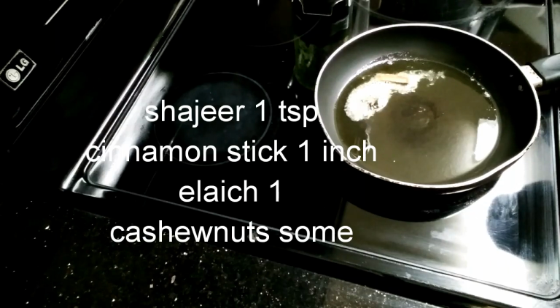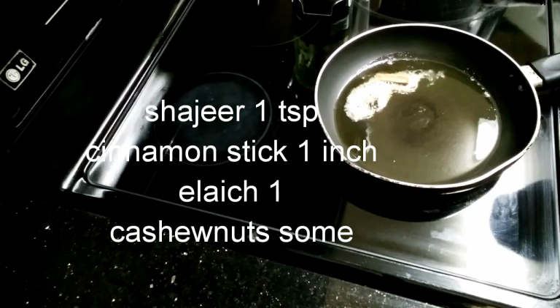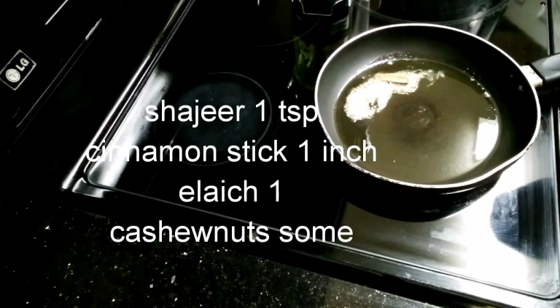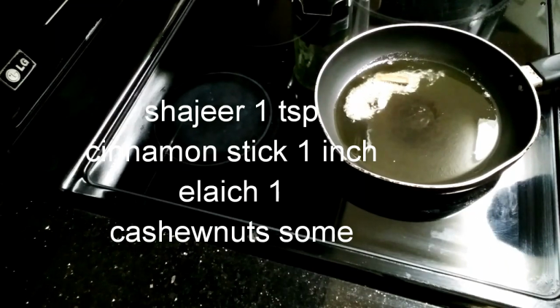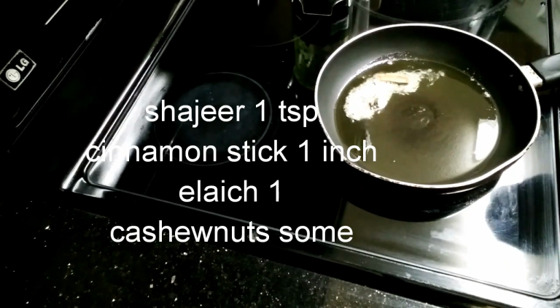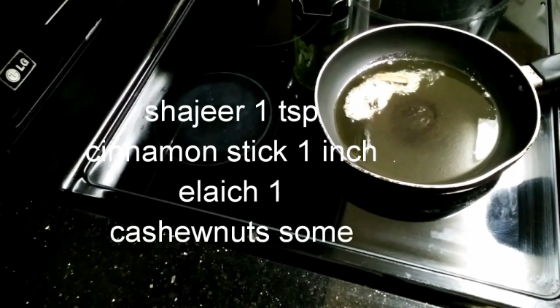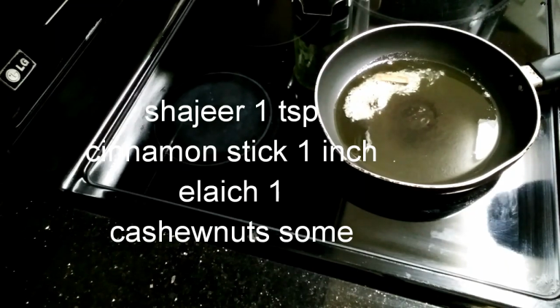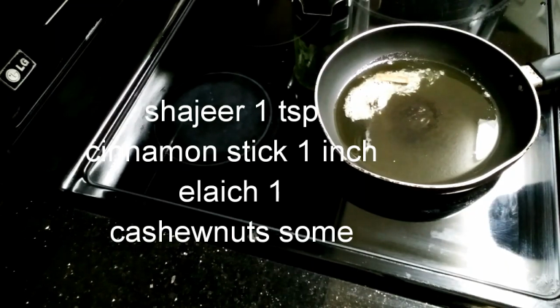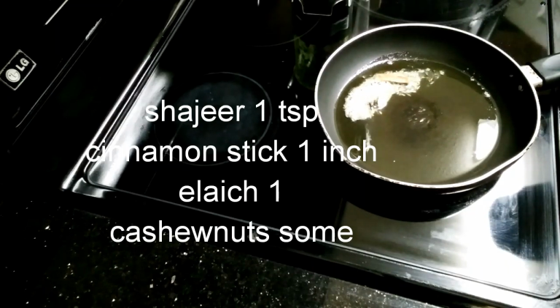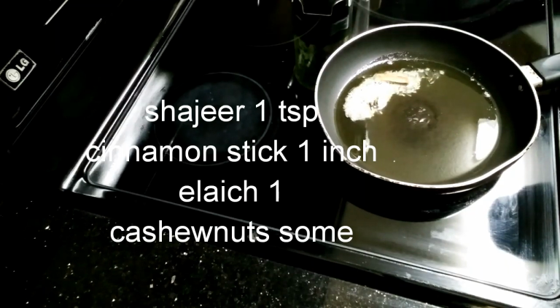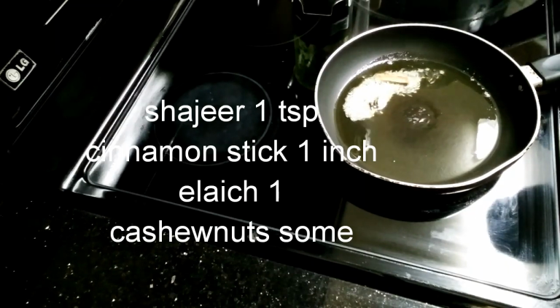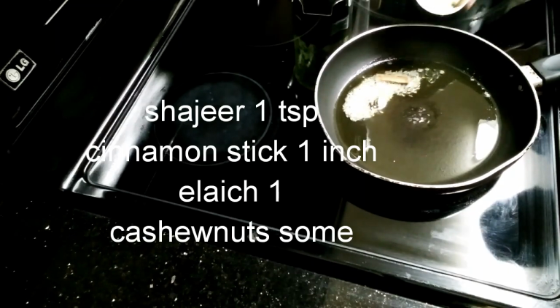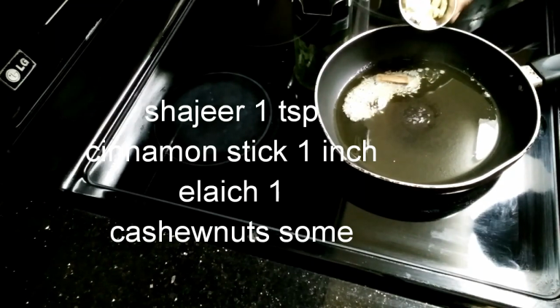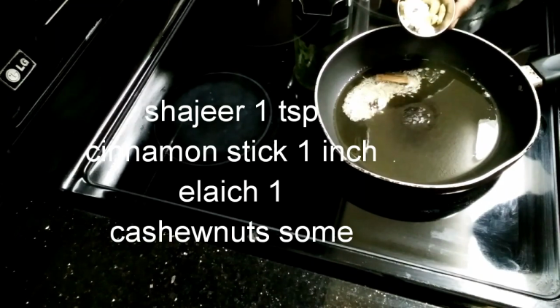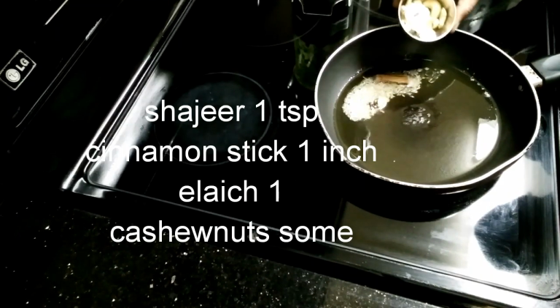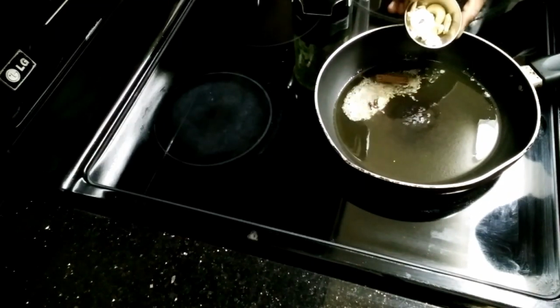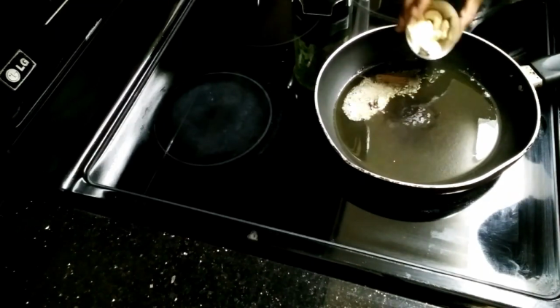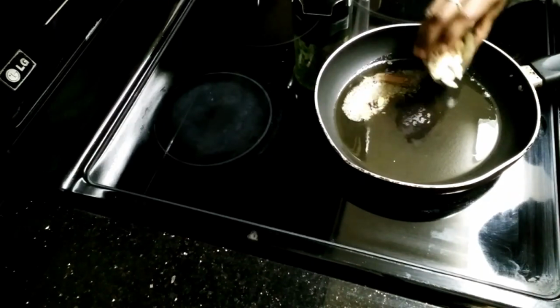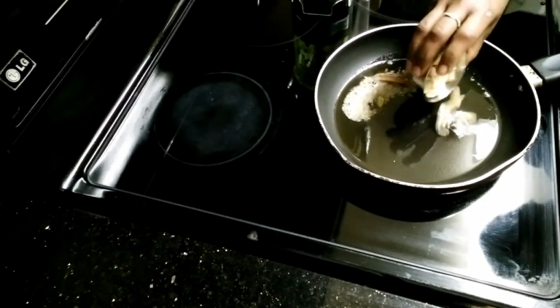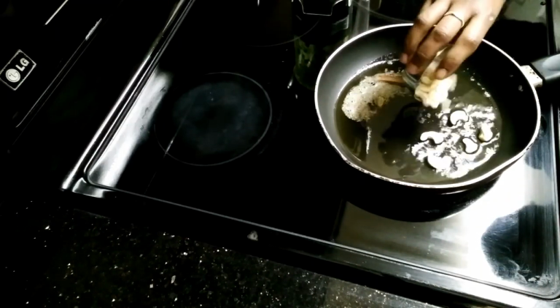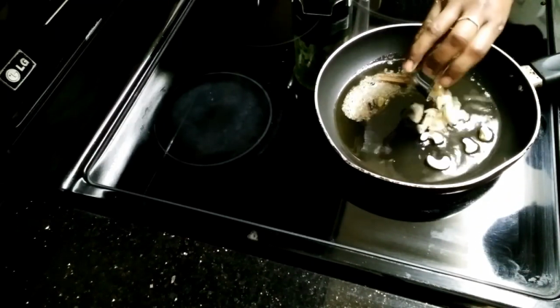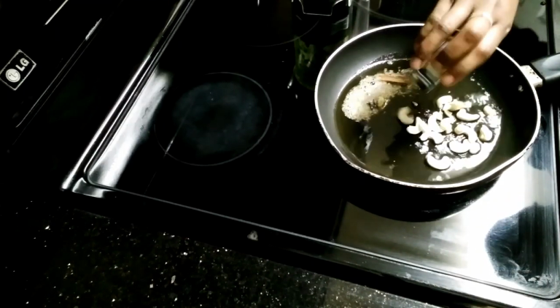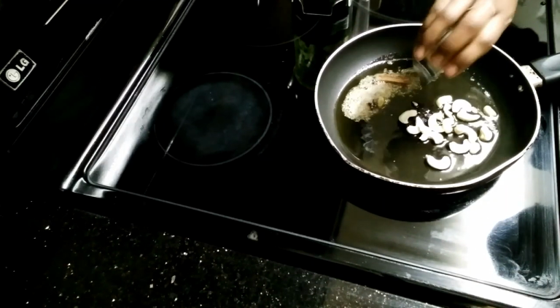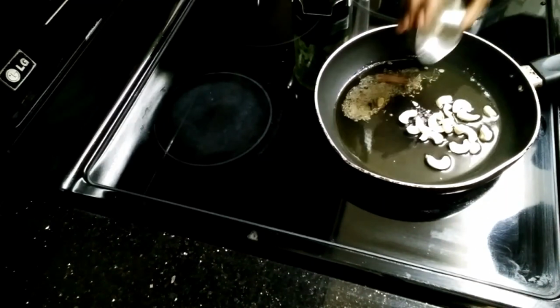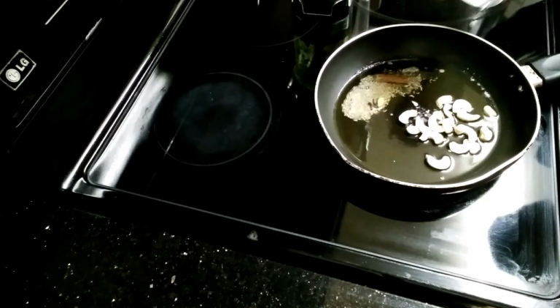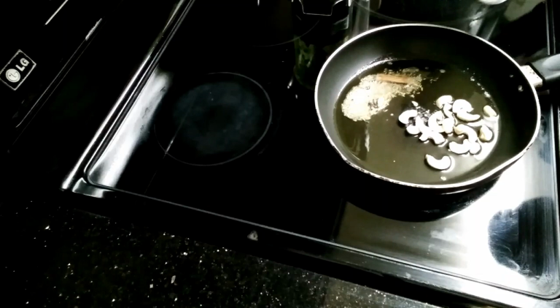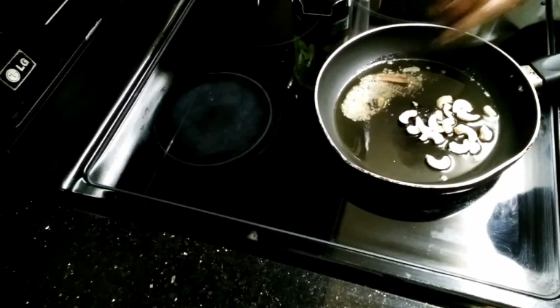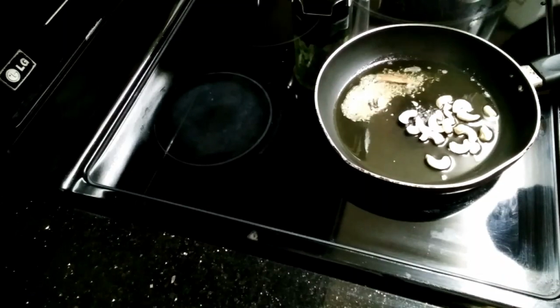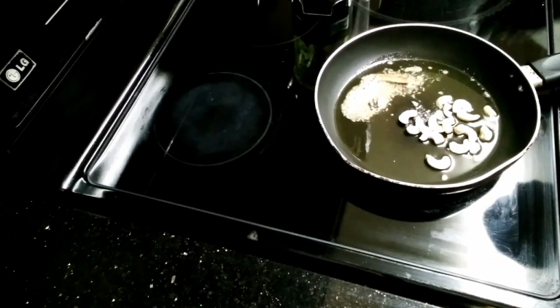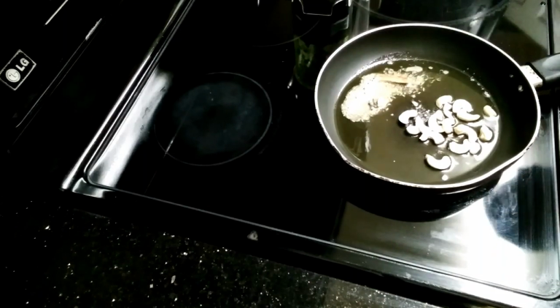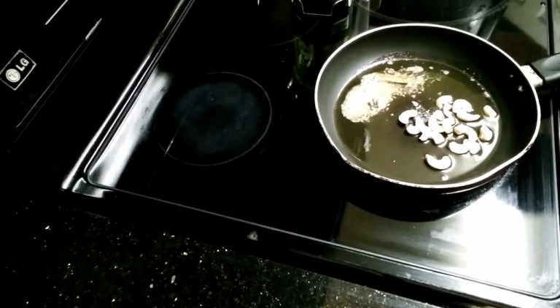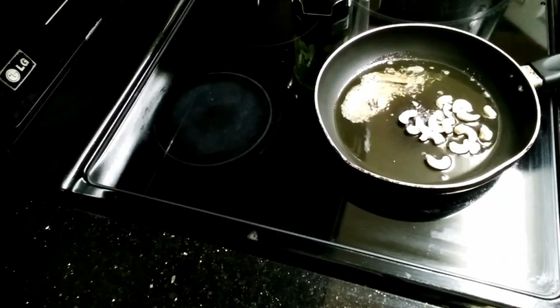Add cardamom, cloves, and cashew nuts, and fry.